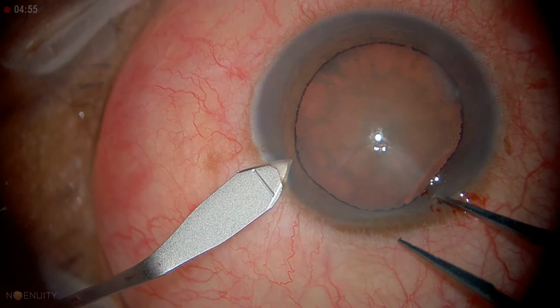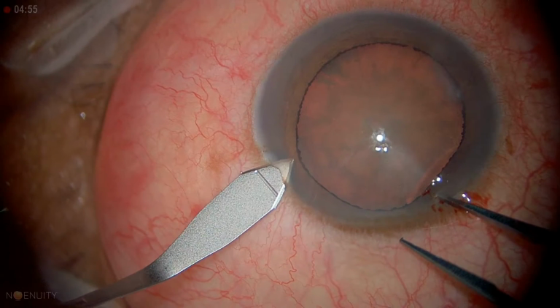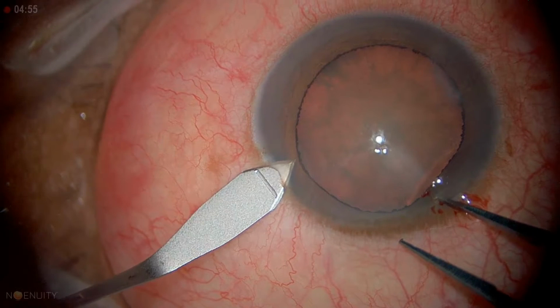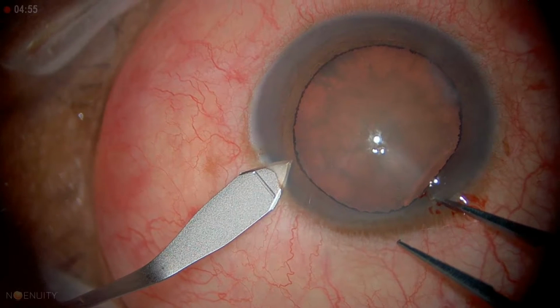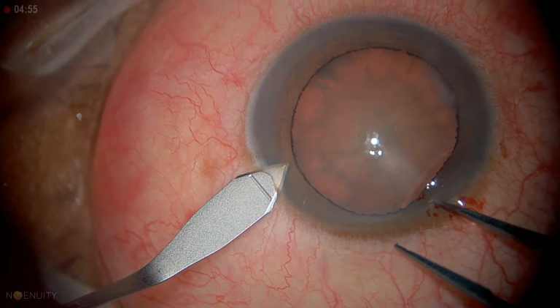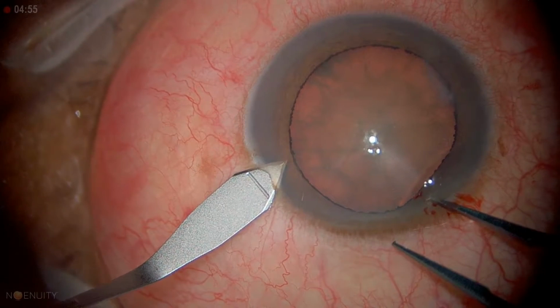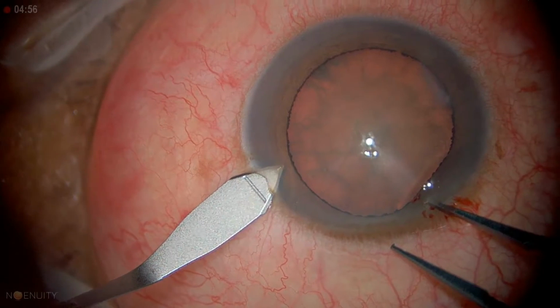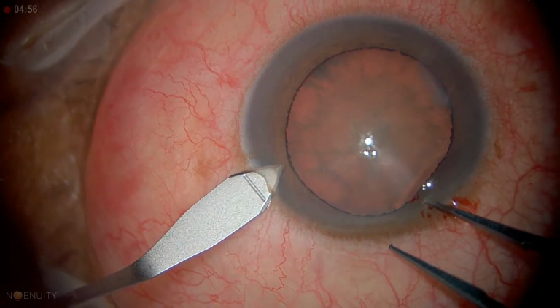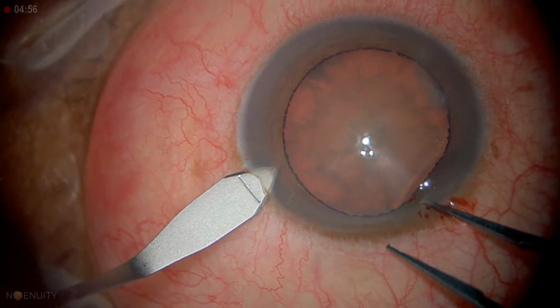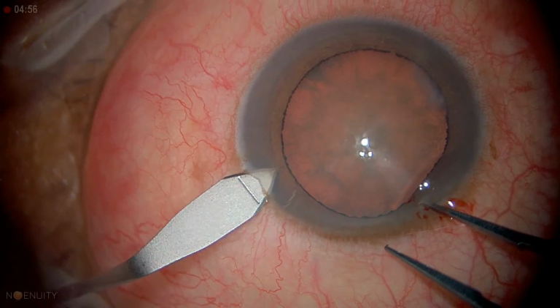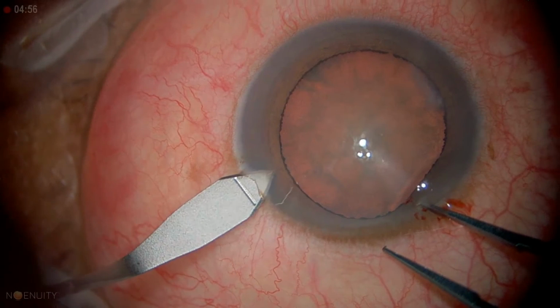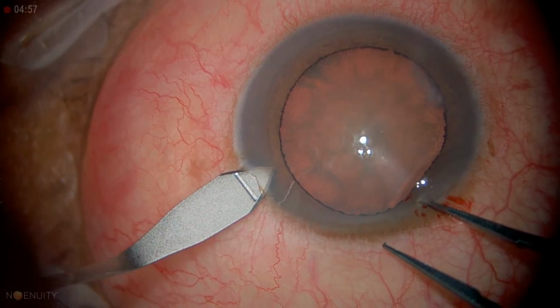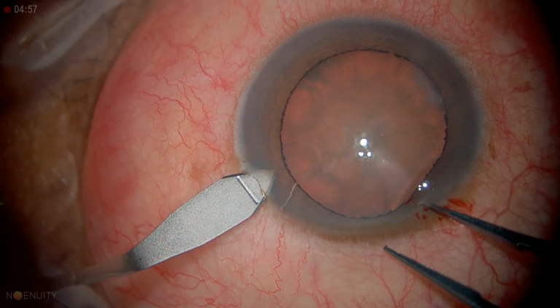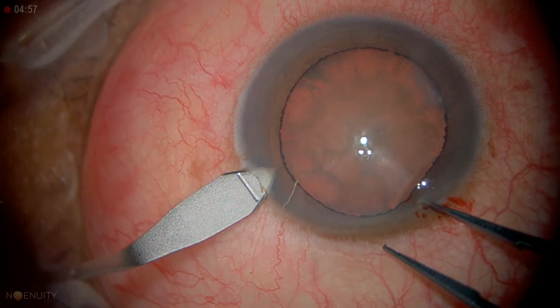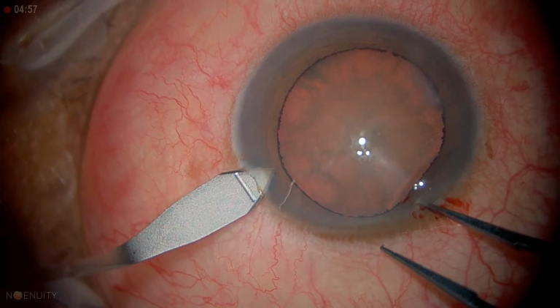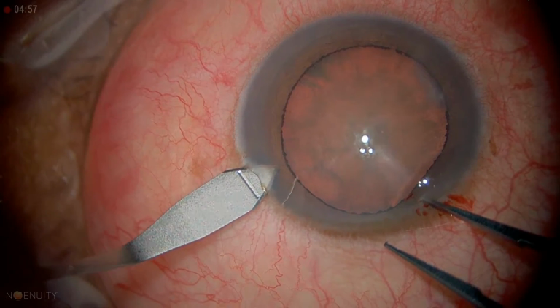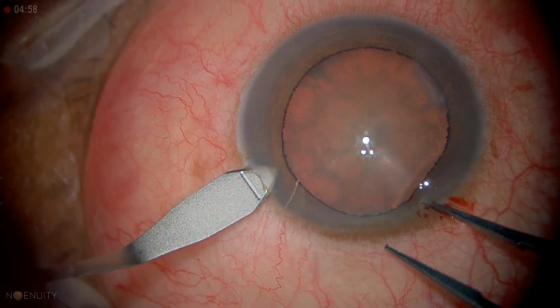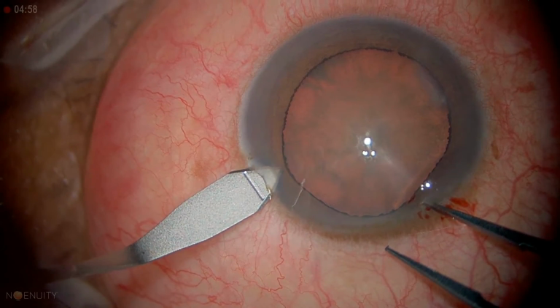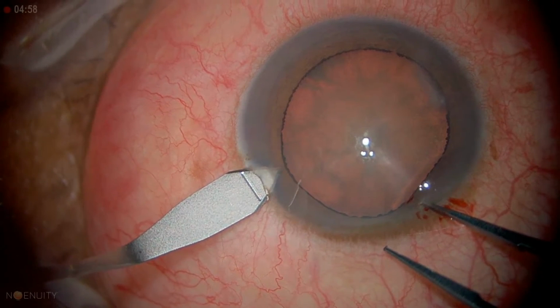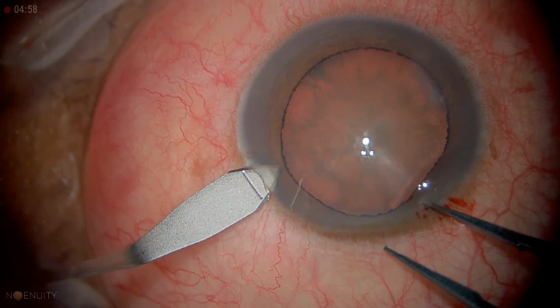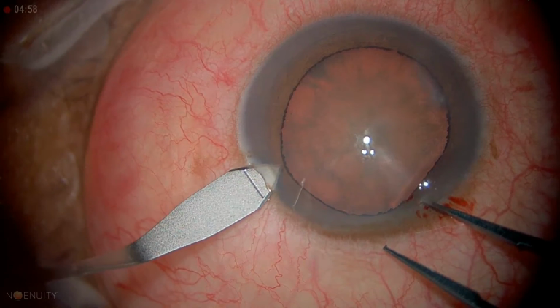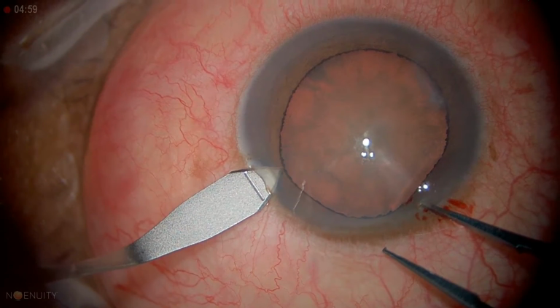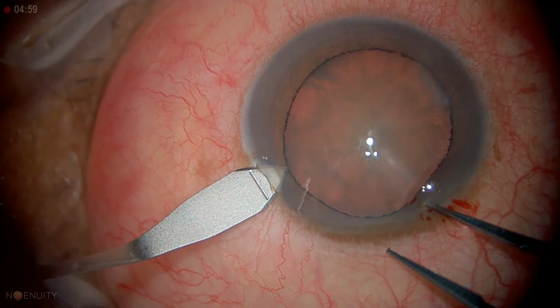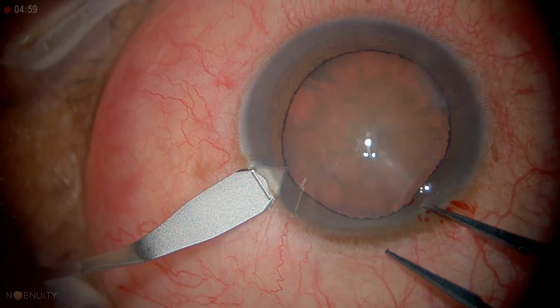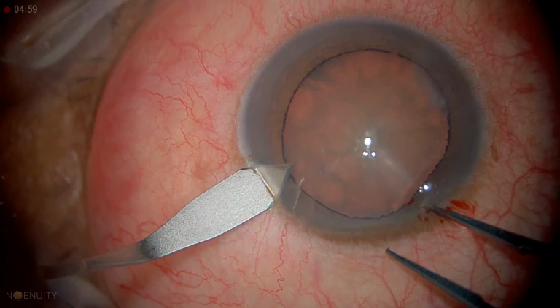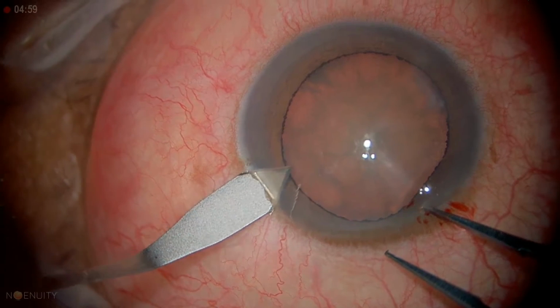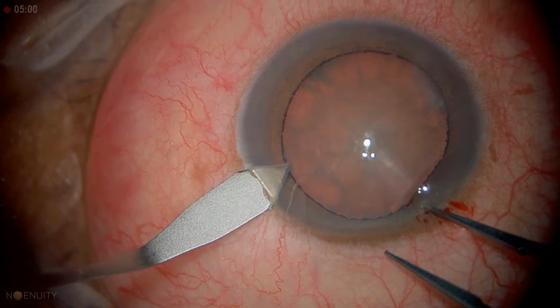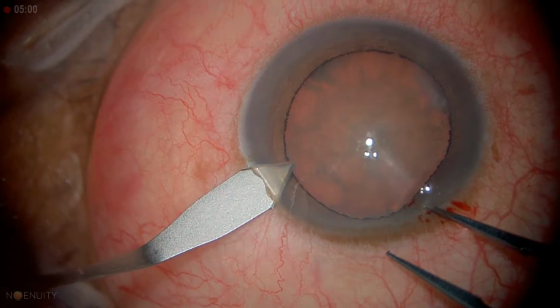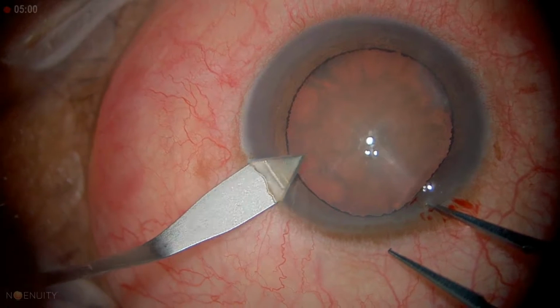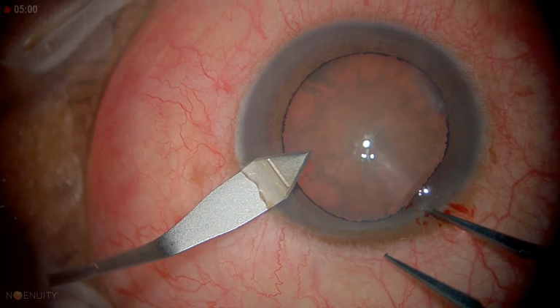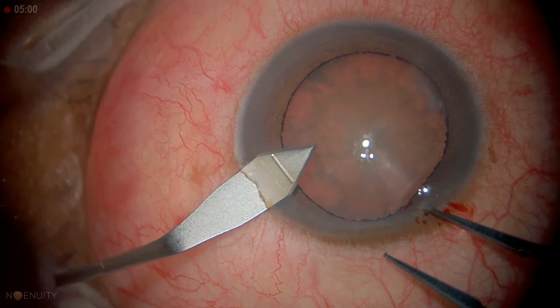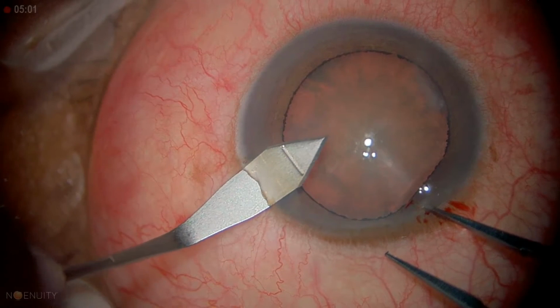As we get a little further, we can dimple down in and wiggle it through Bowman's, then flatten it out.